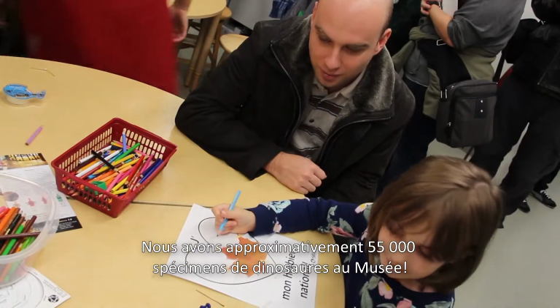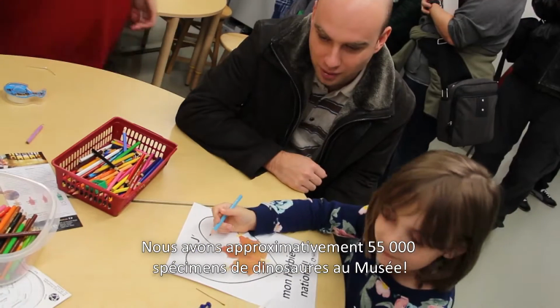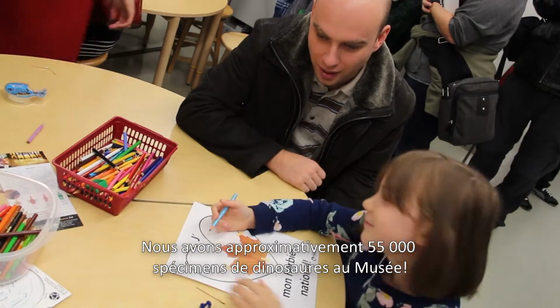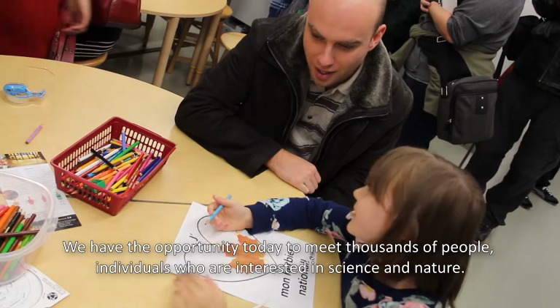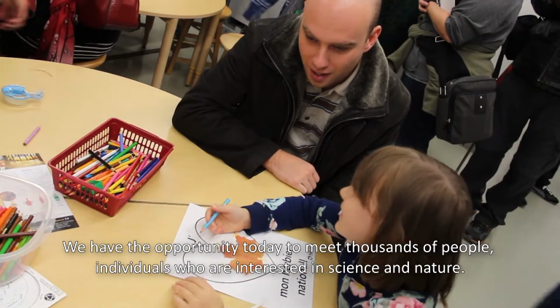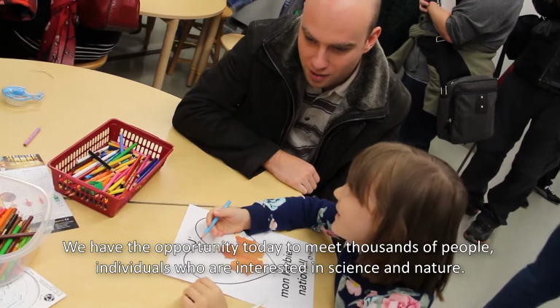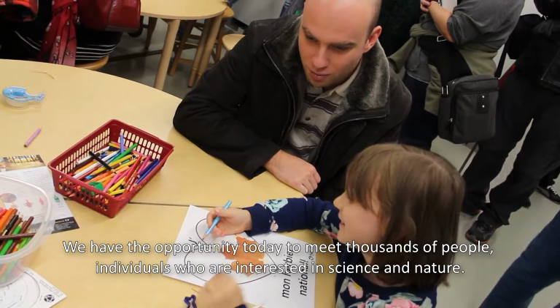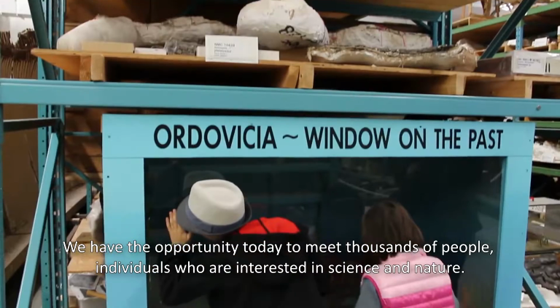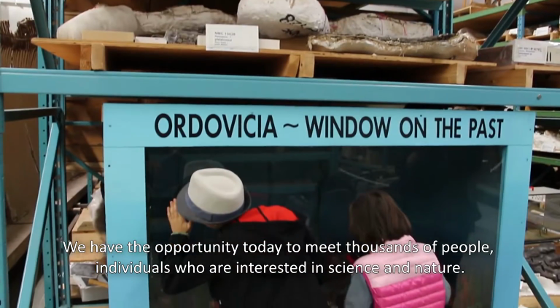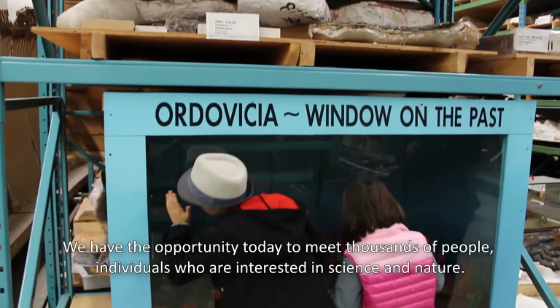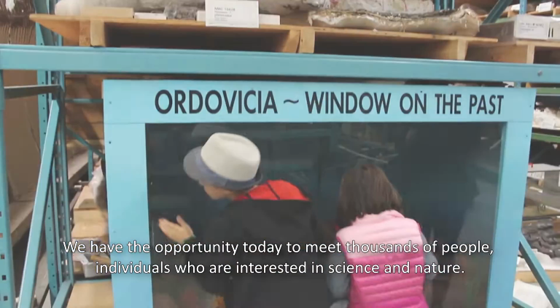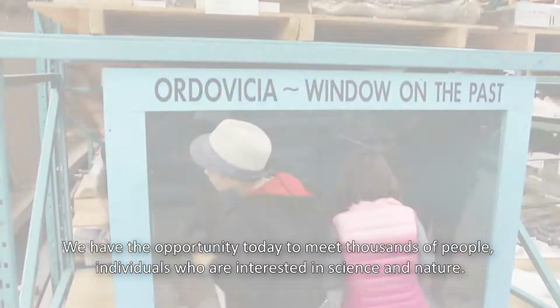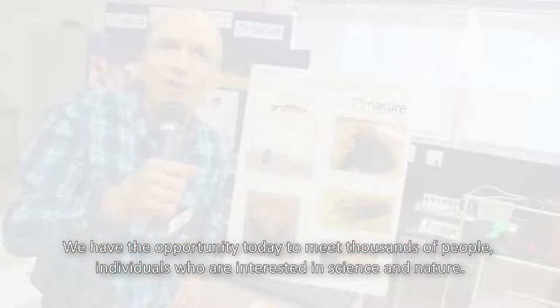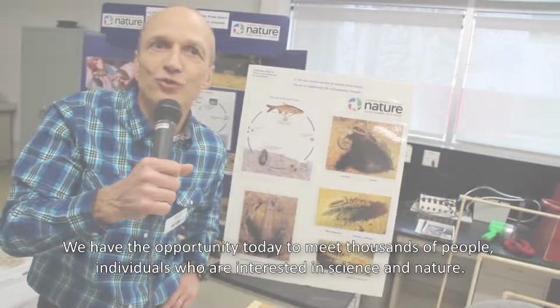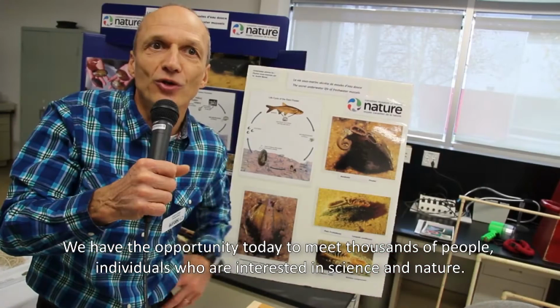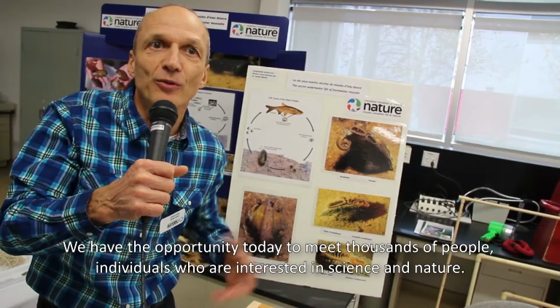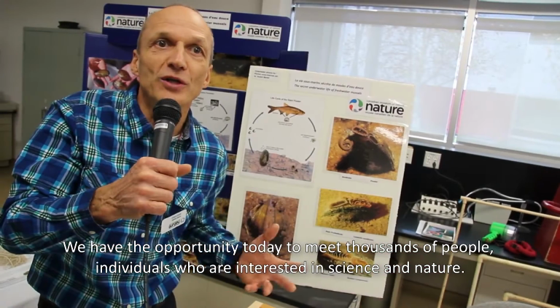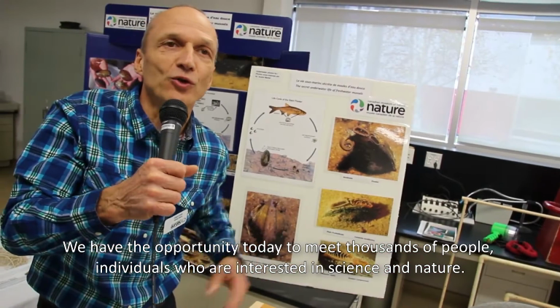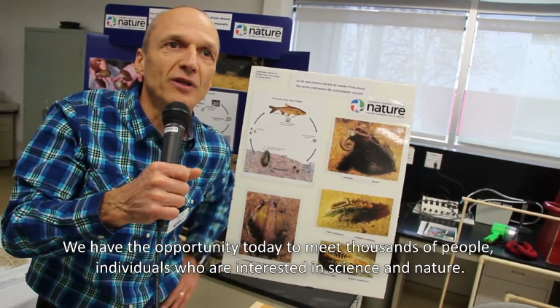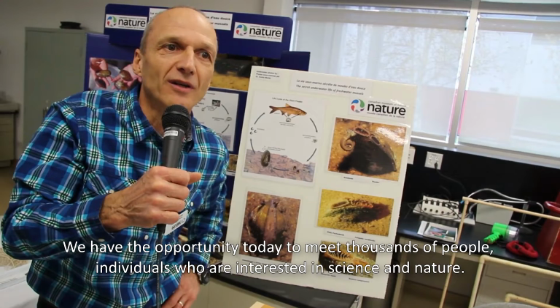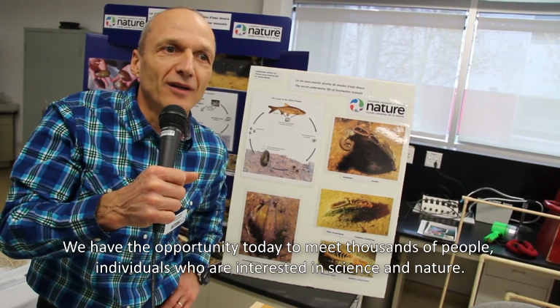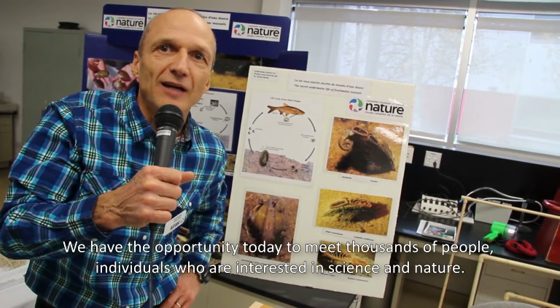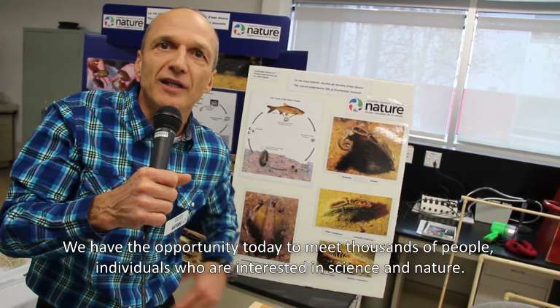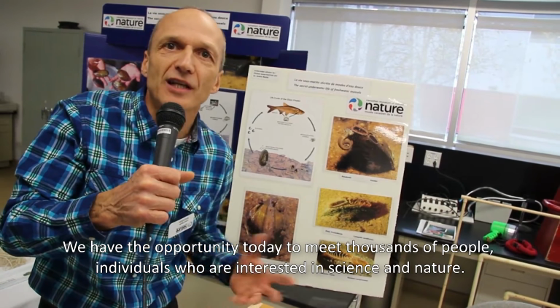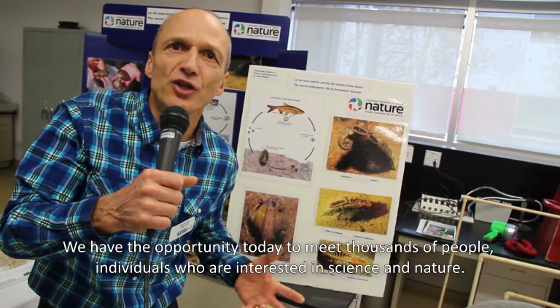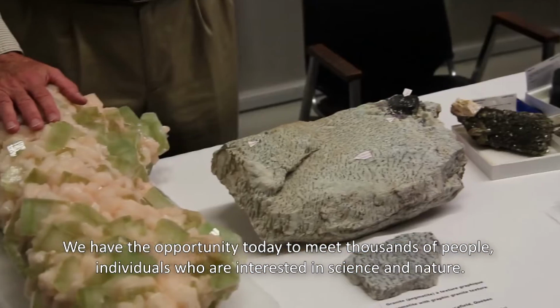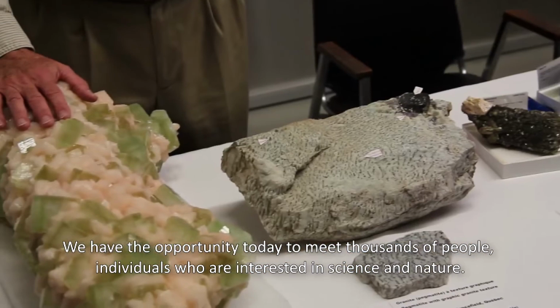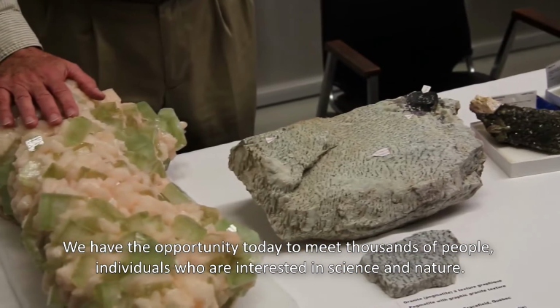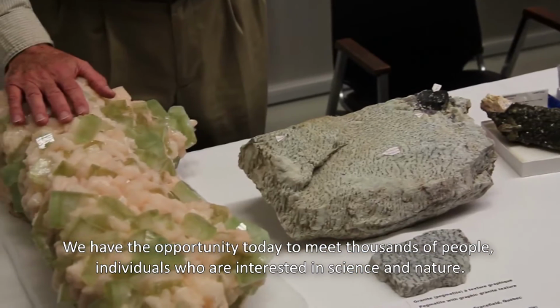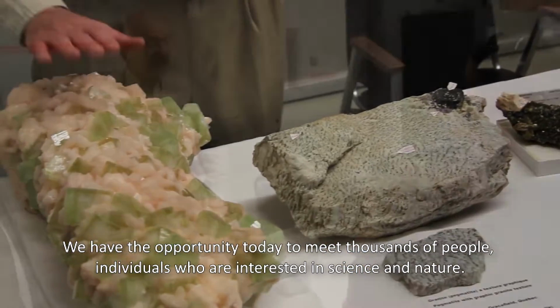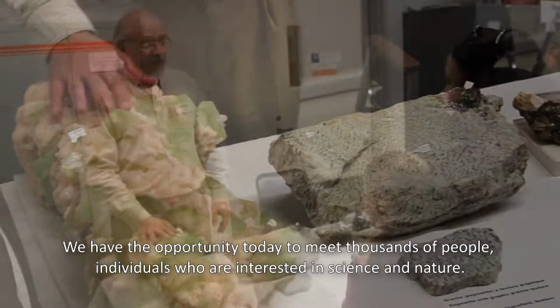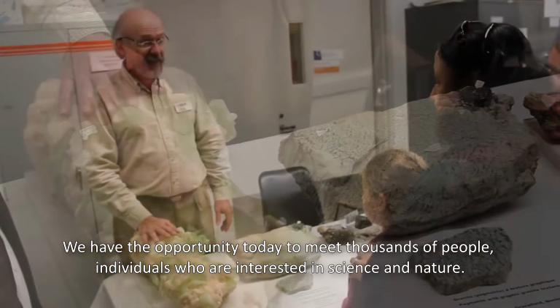To meet people, the public in general — we have the opportunity today to have hundreds of thousands of people who are interested in nature.